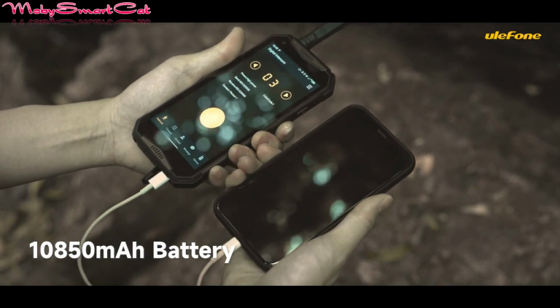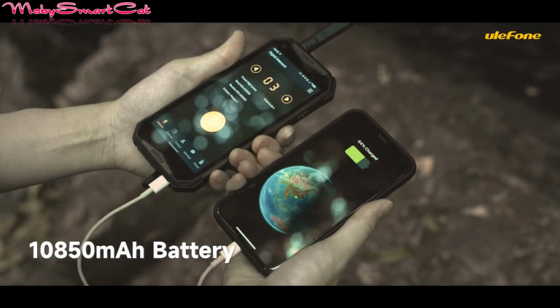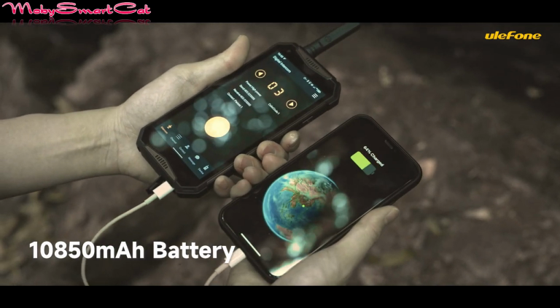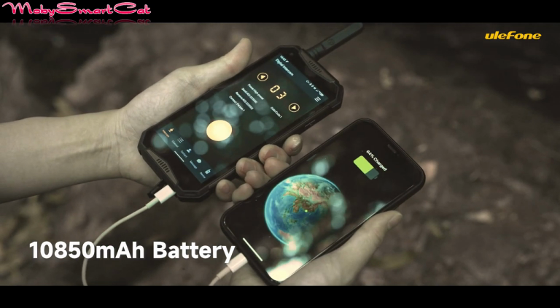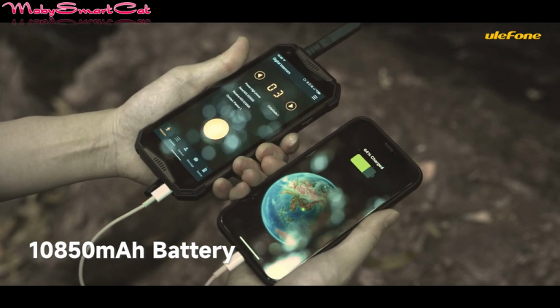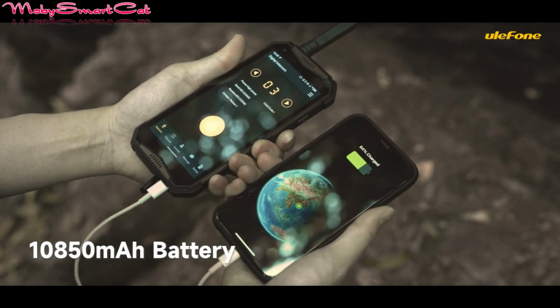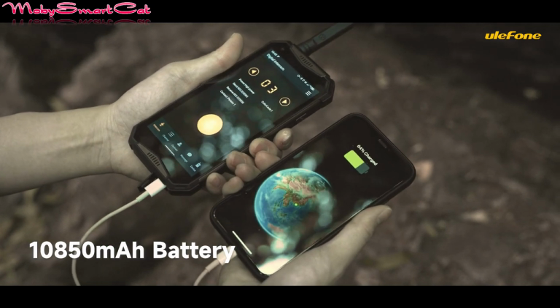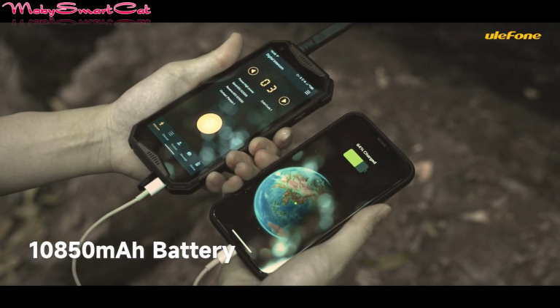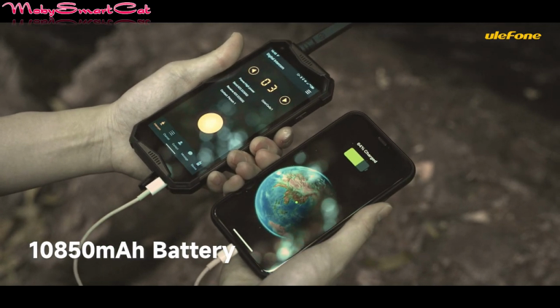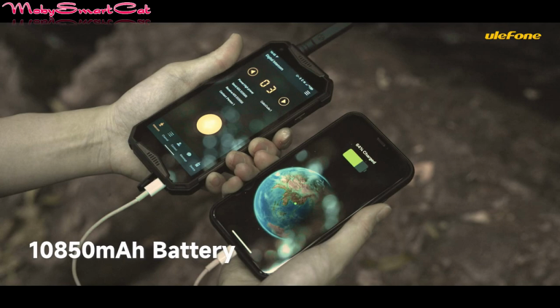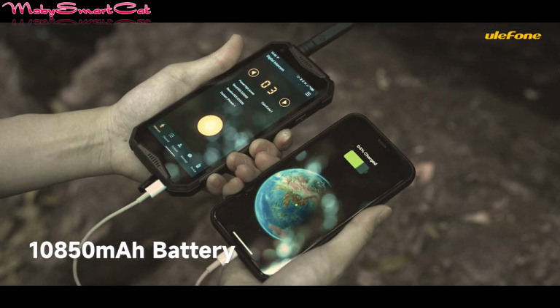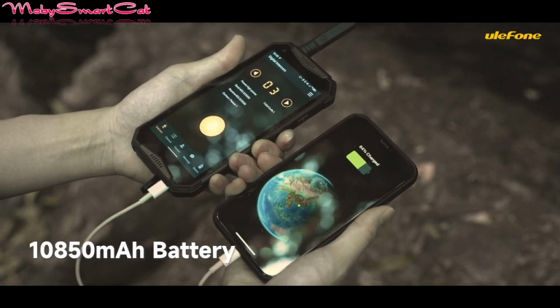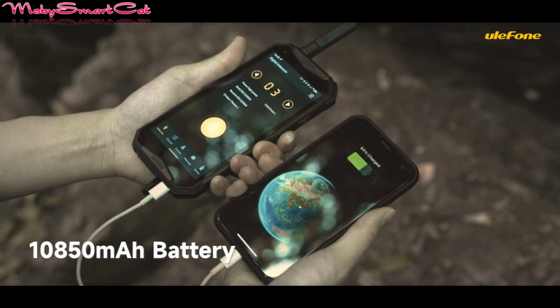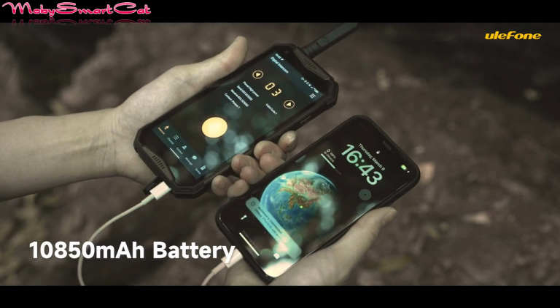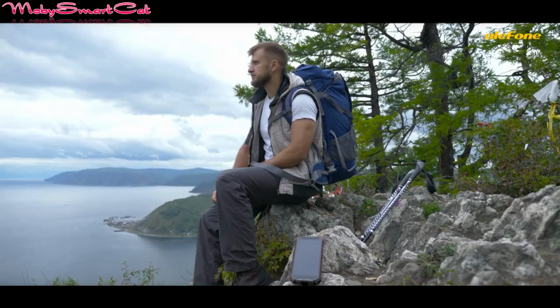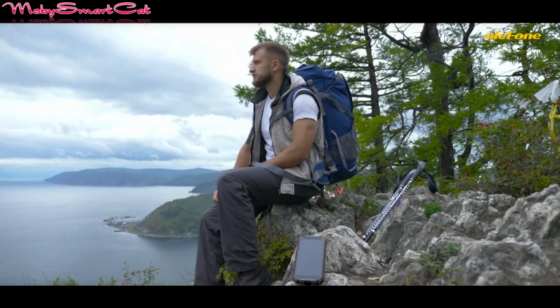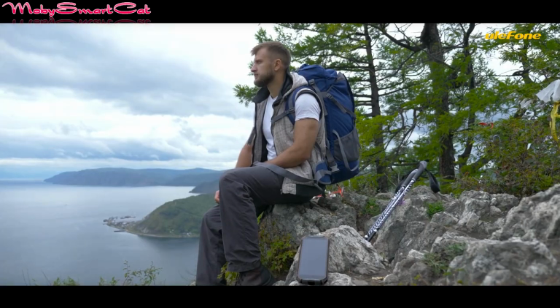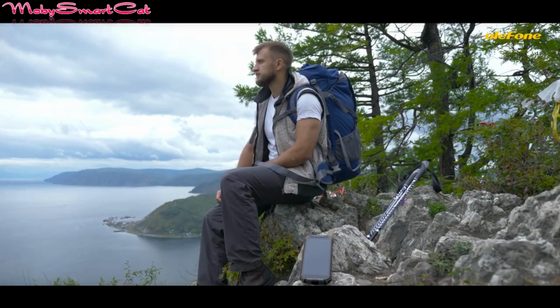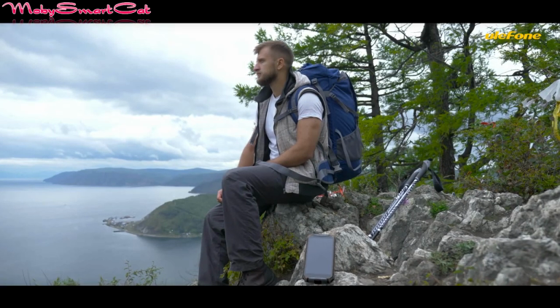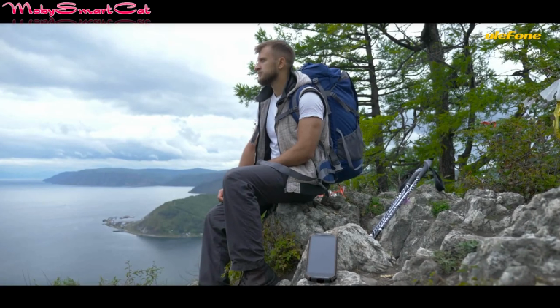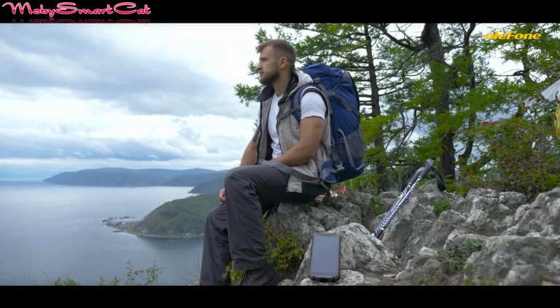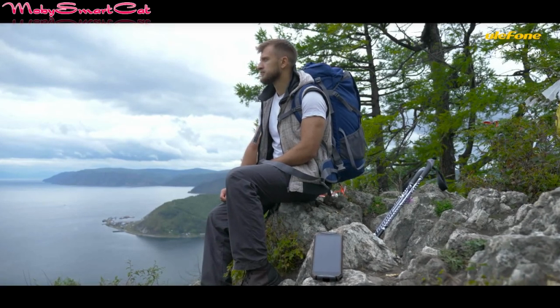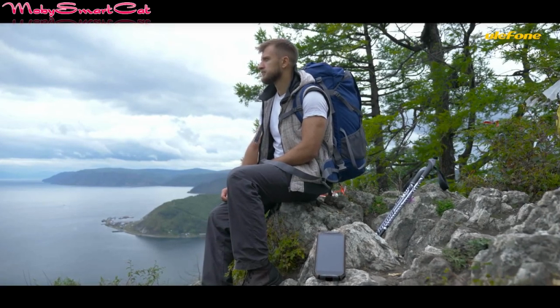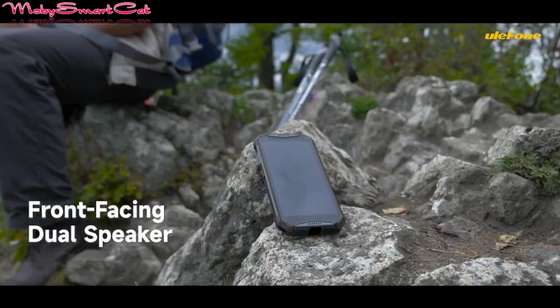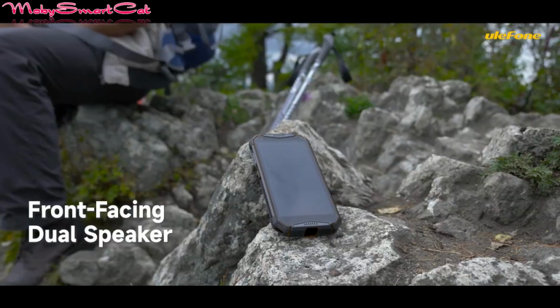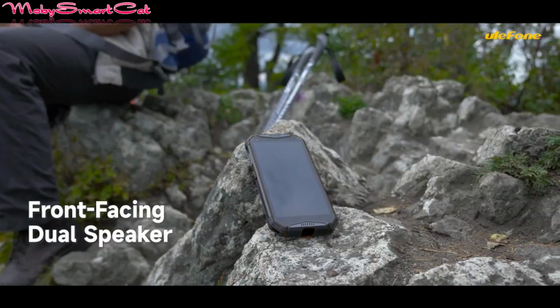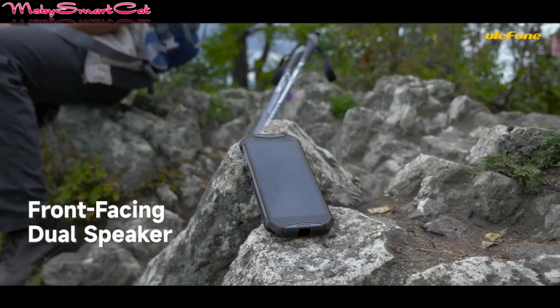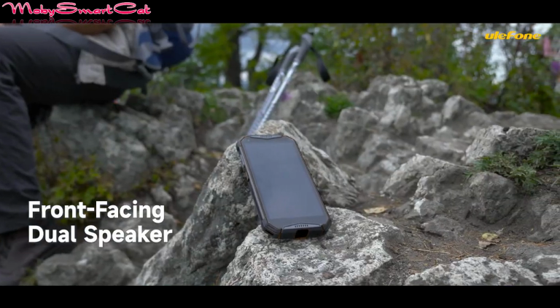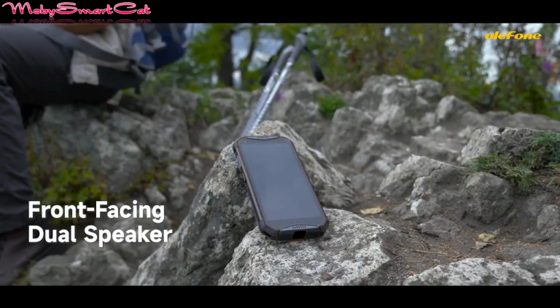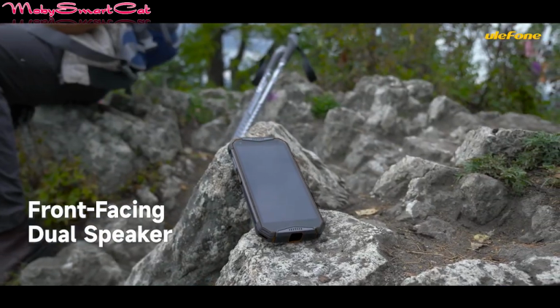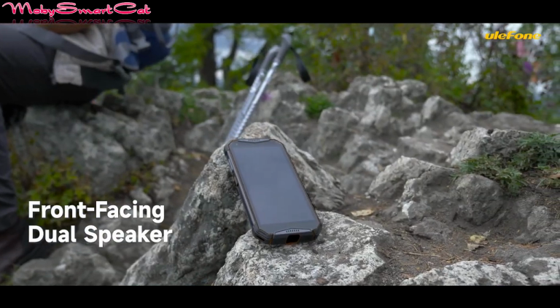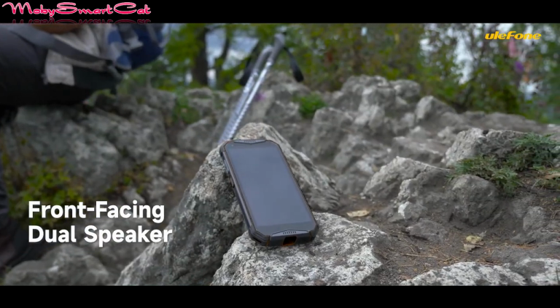It runs pure Android 12 OS with NFC supporting Google Pay, Face Unlock, Fingerprint ID, and Glove Mode.